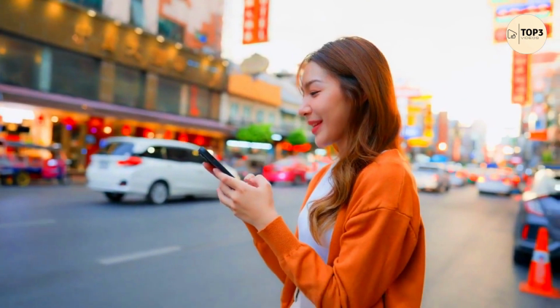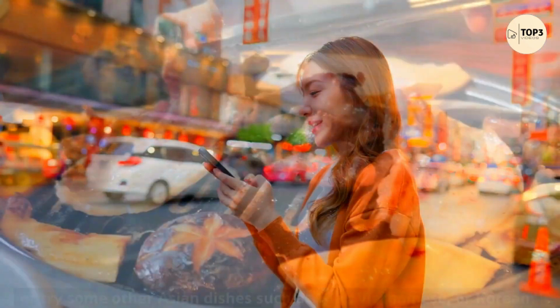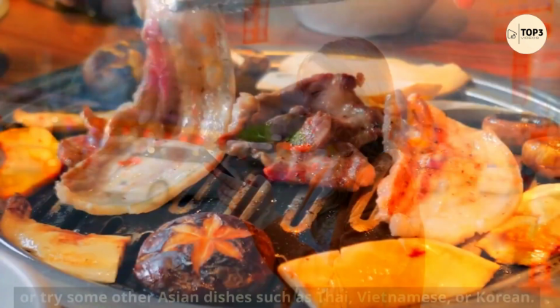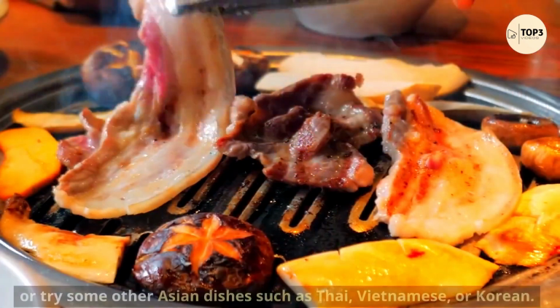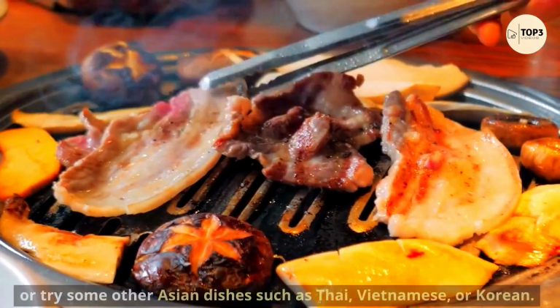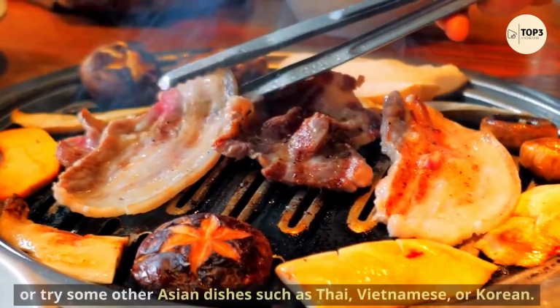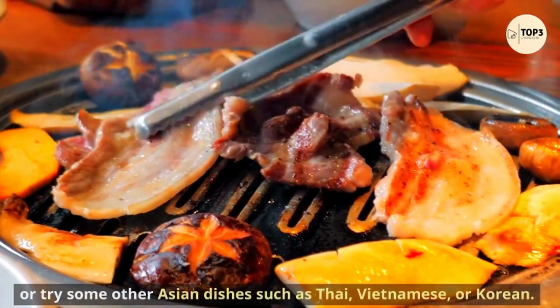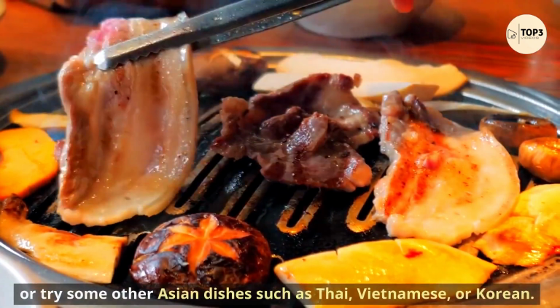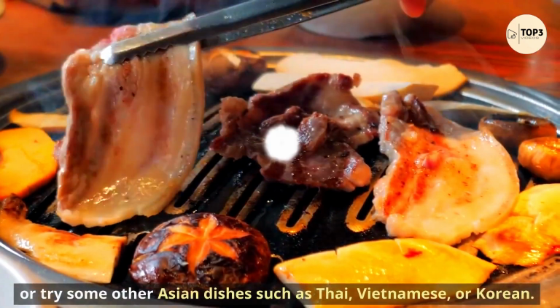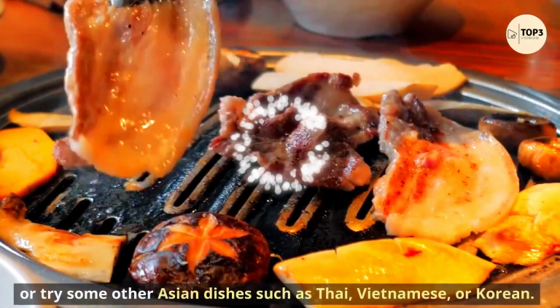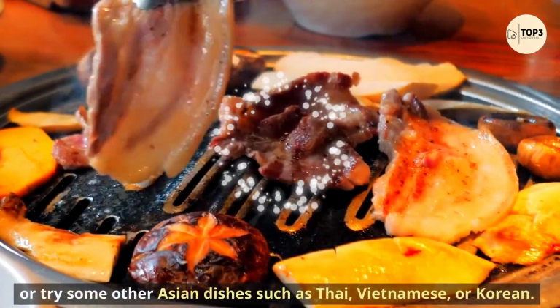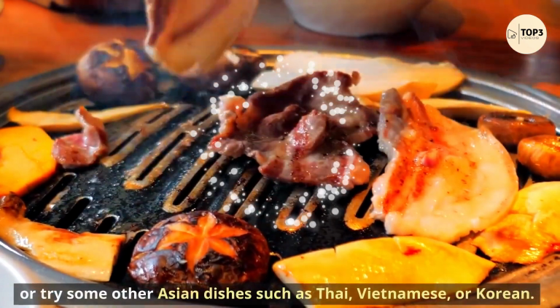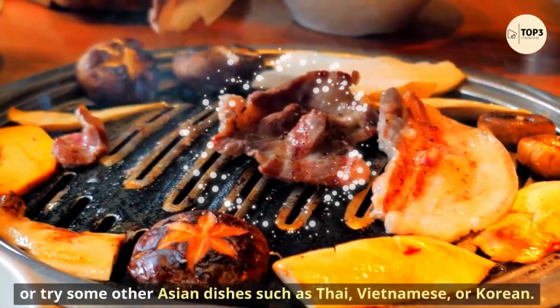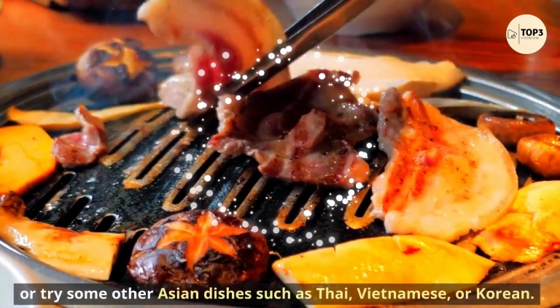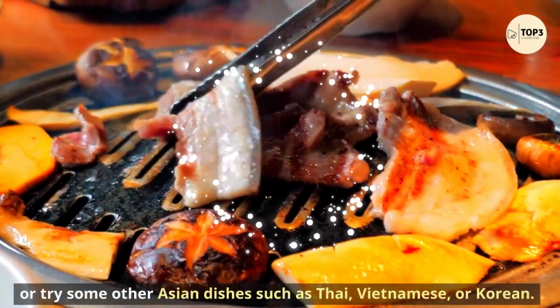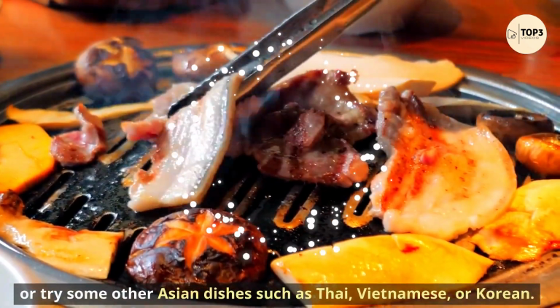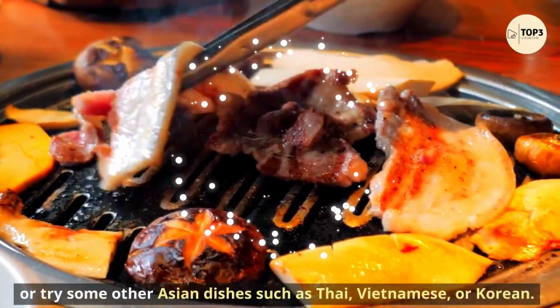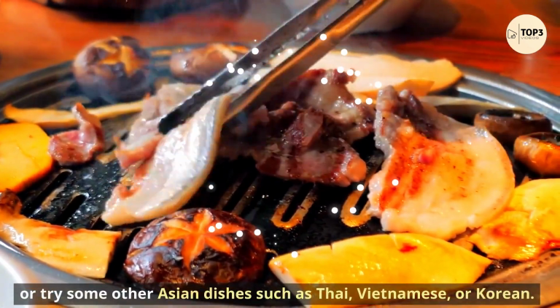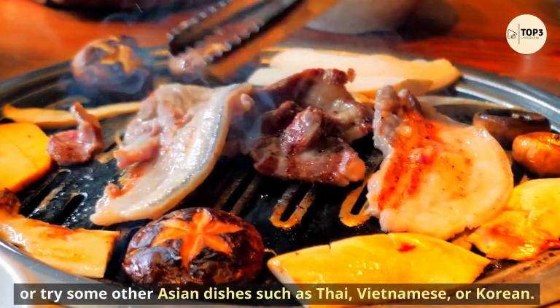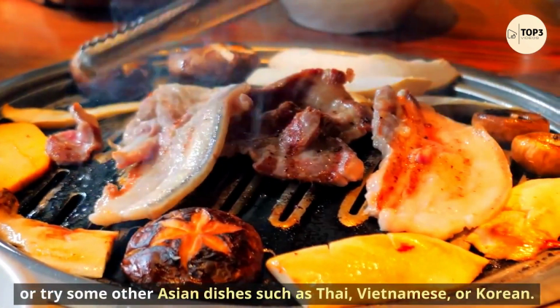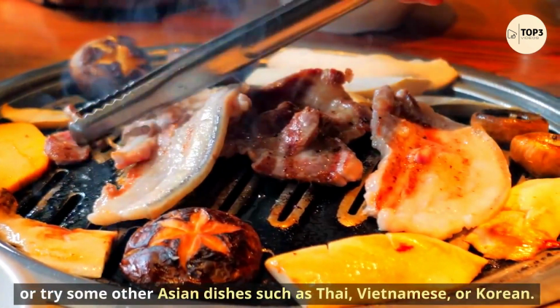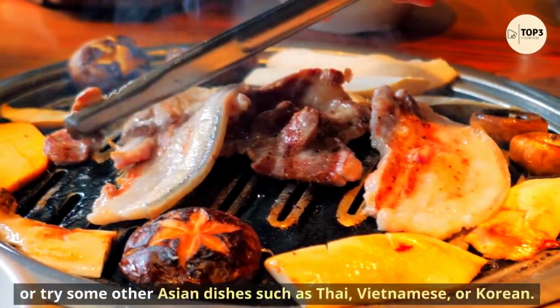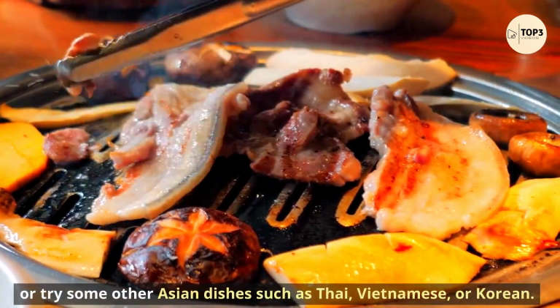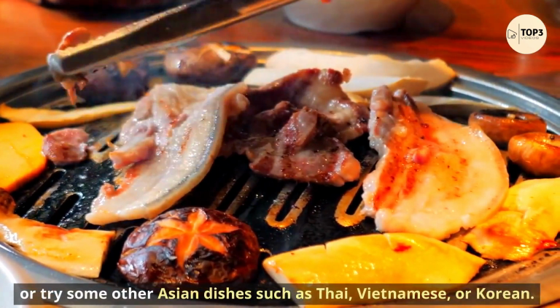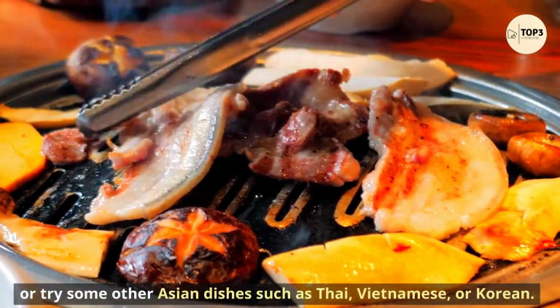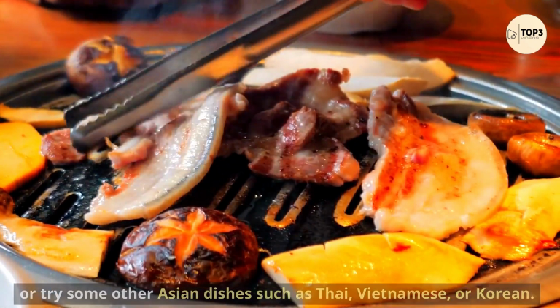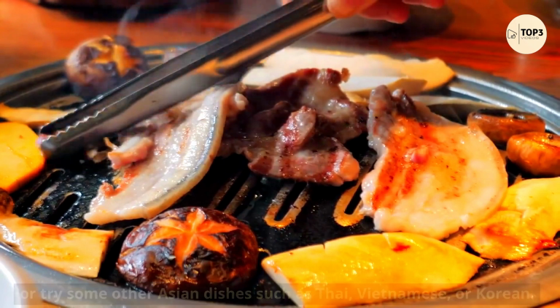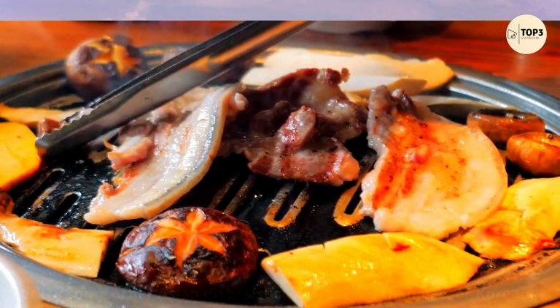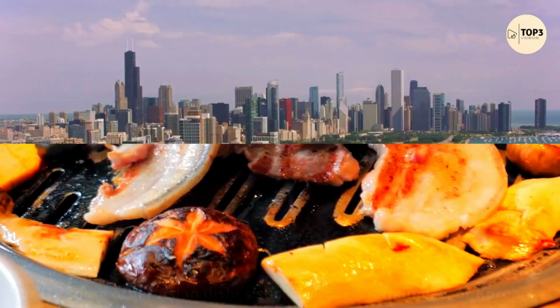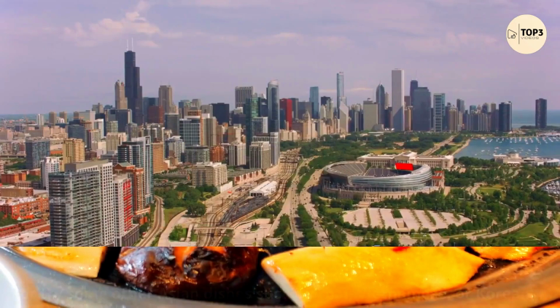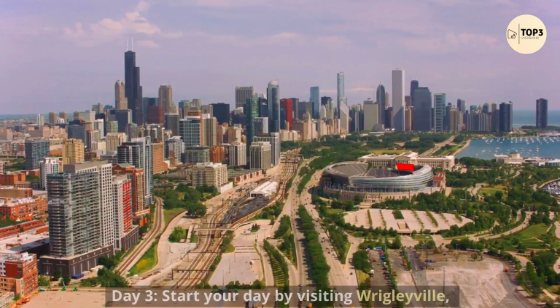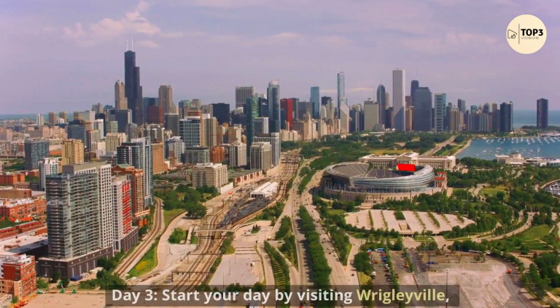Or try some other Asian dishes such as Thai, Vietnamese, or Korean.